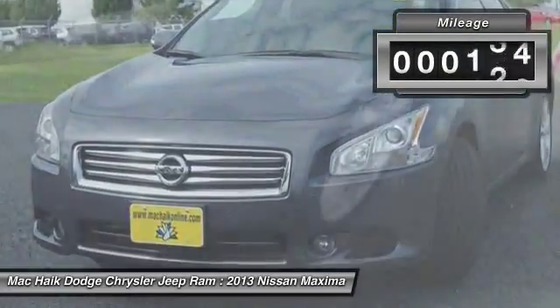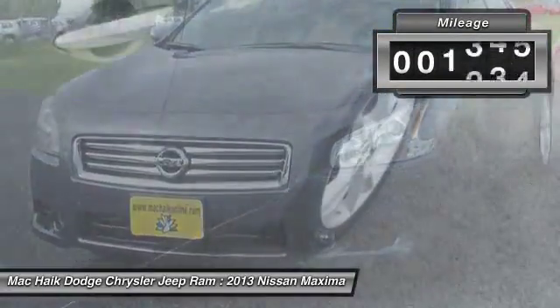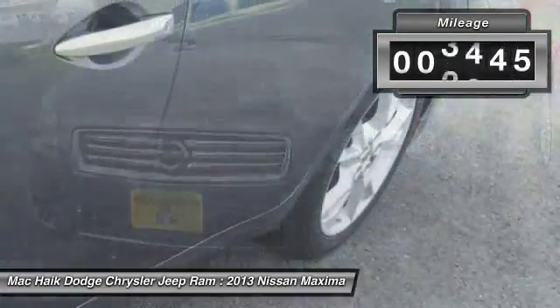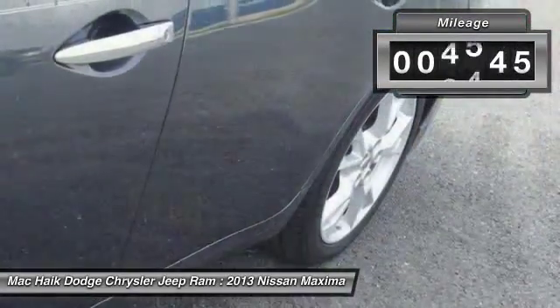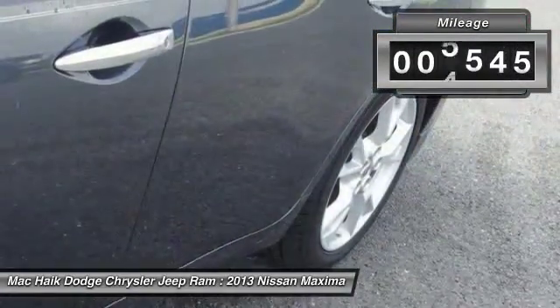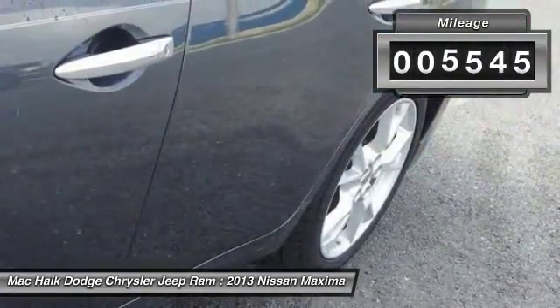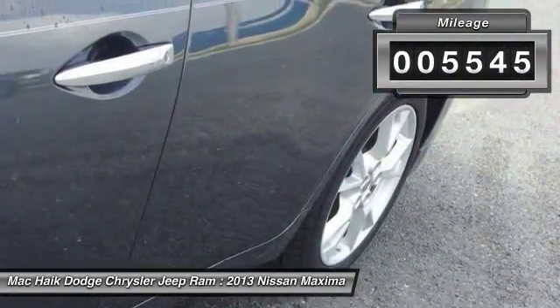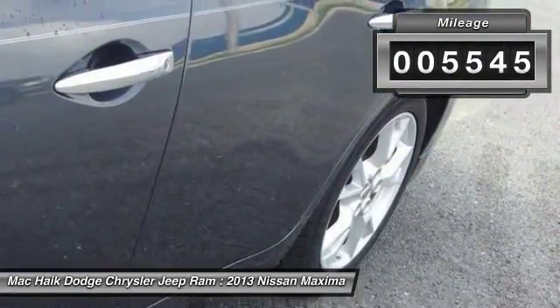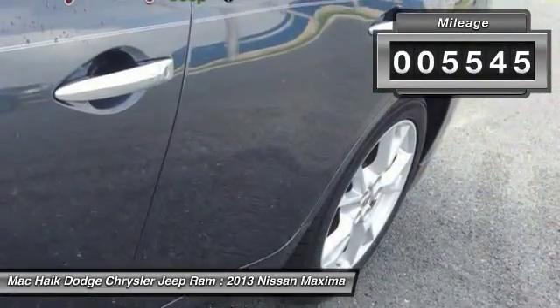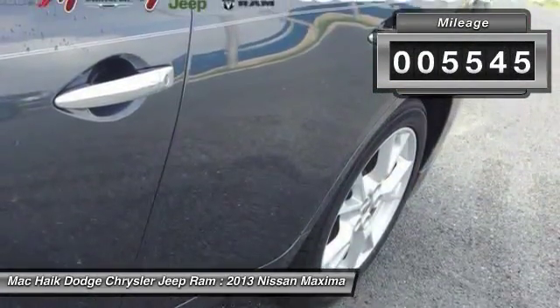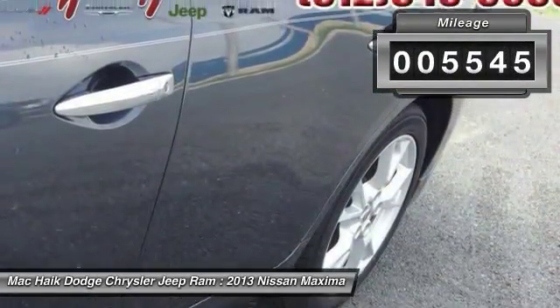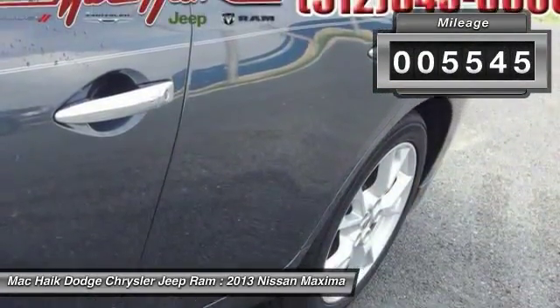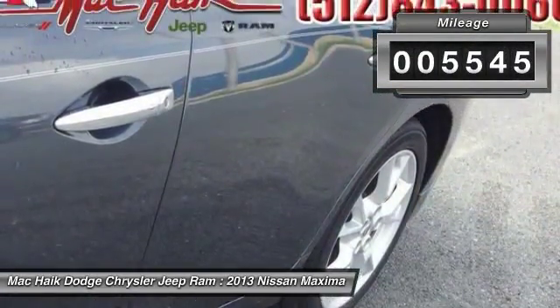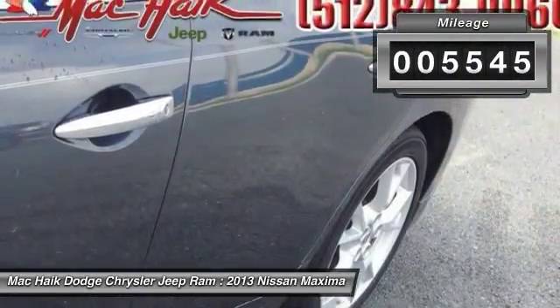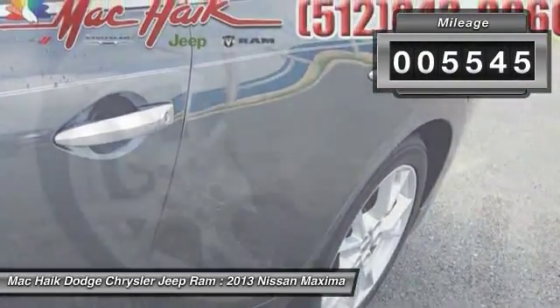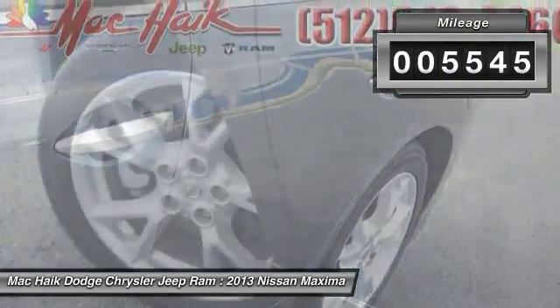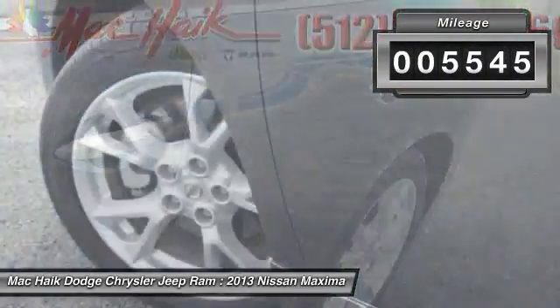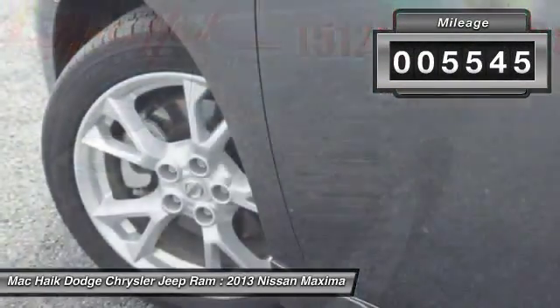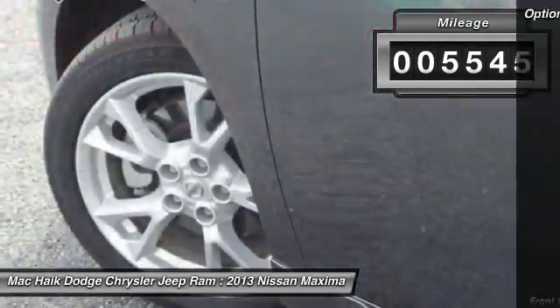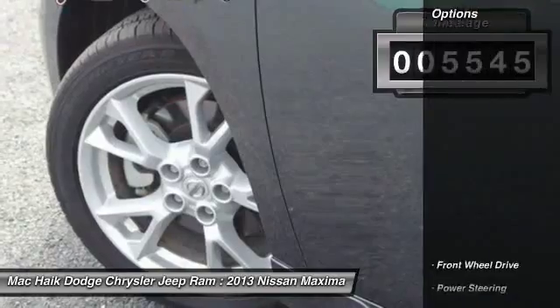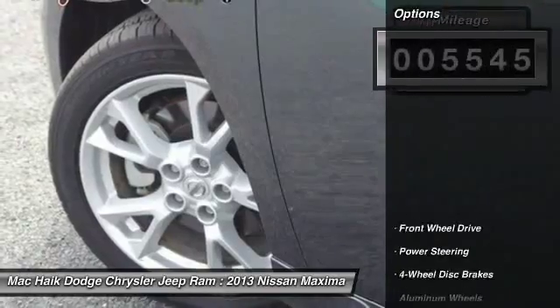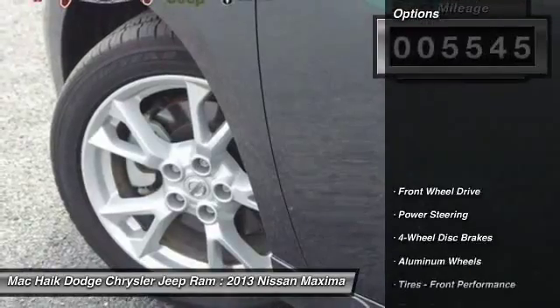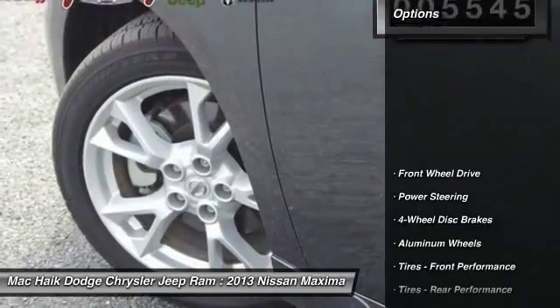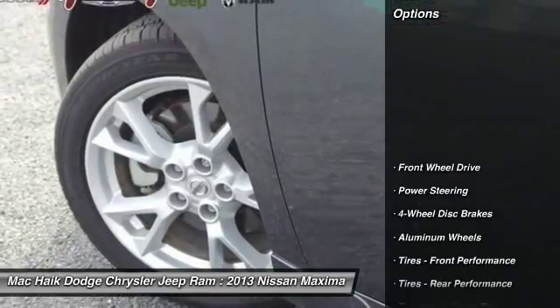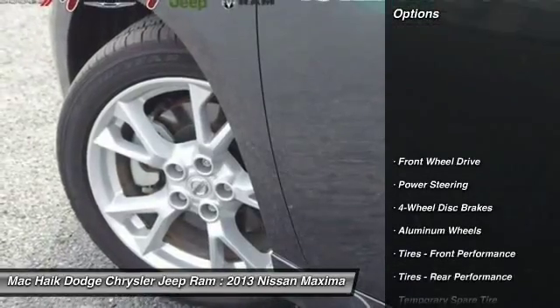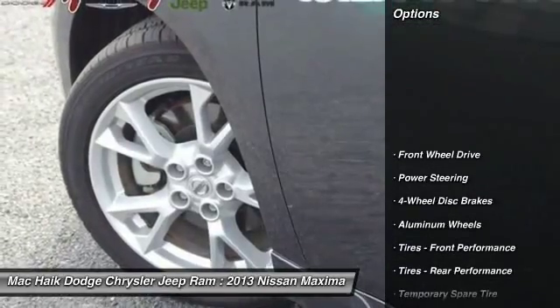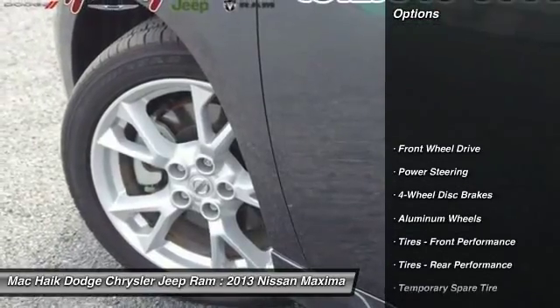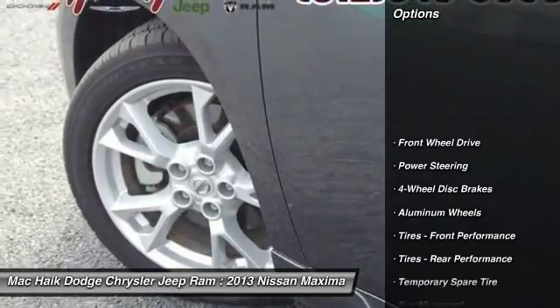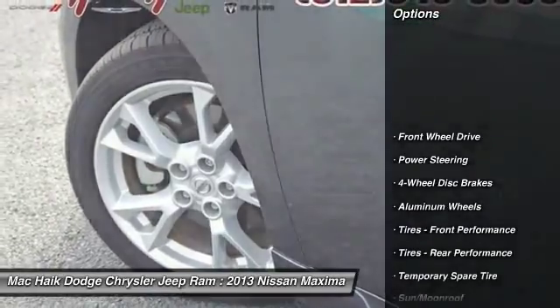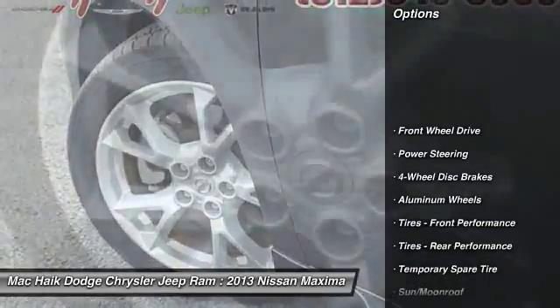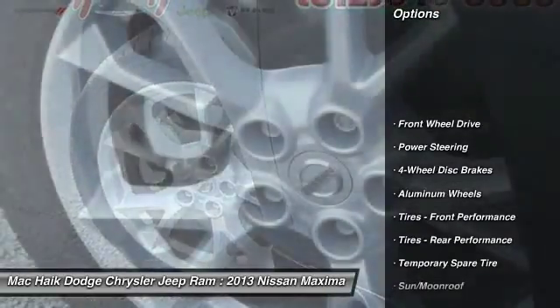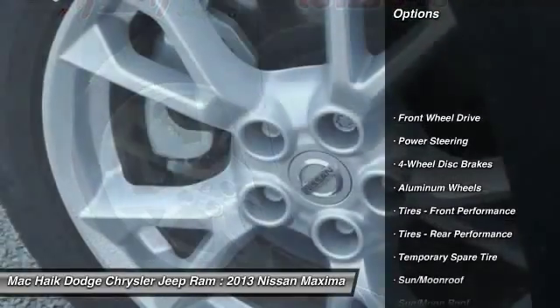This vehicle has less than 6,000 miles. Here are some of this vehicle's great options: power passenger seat.